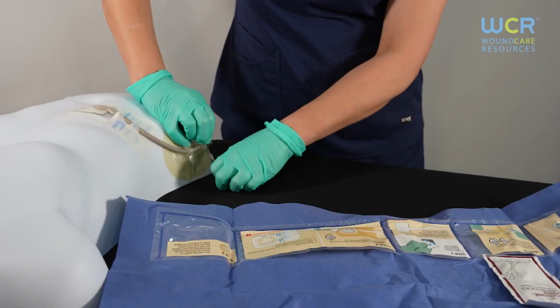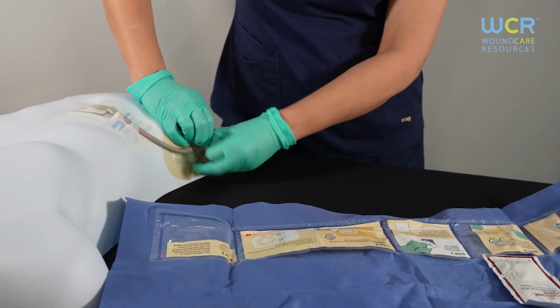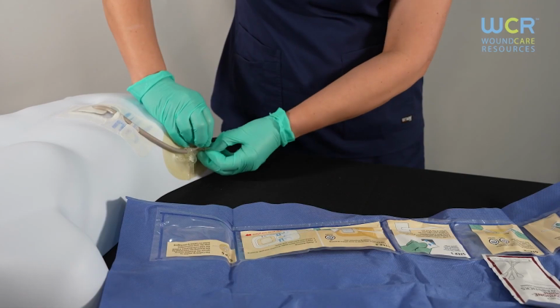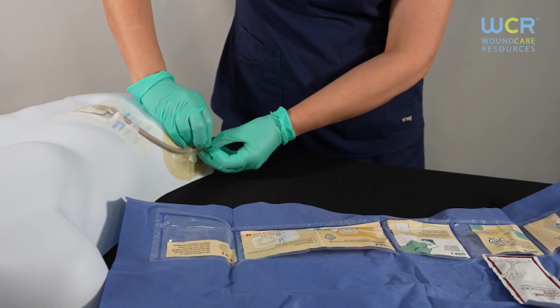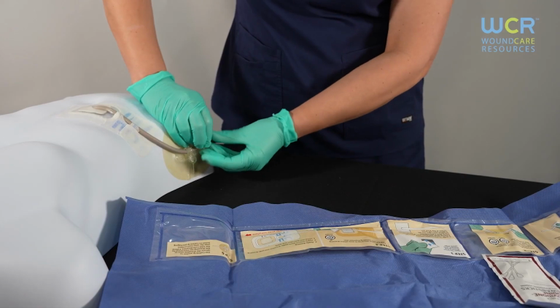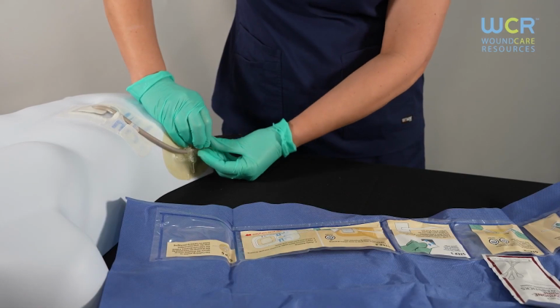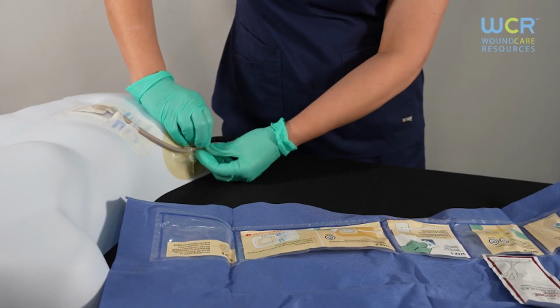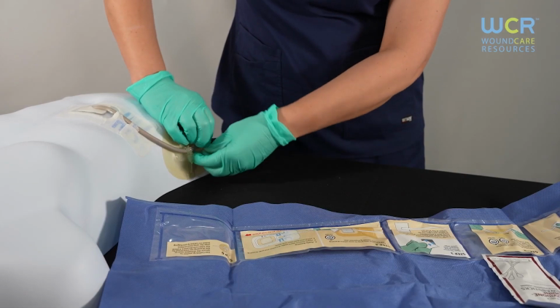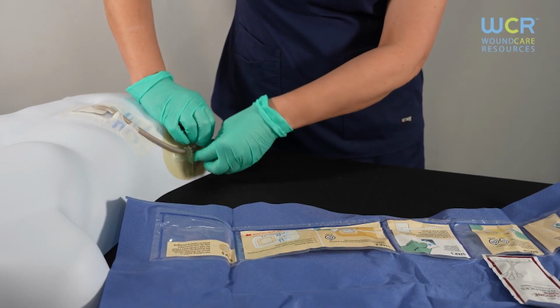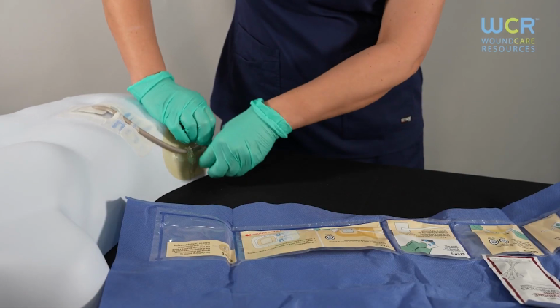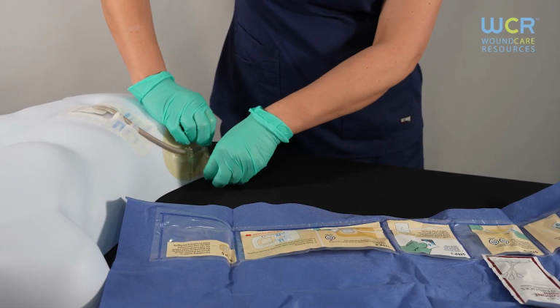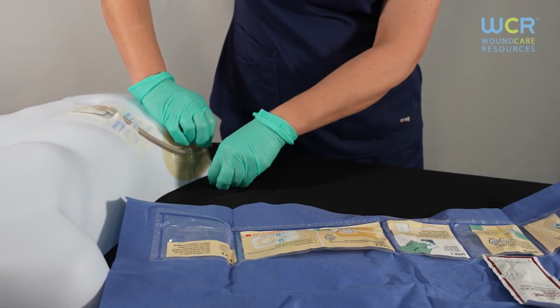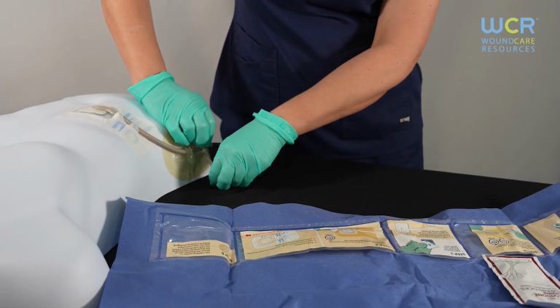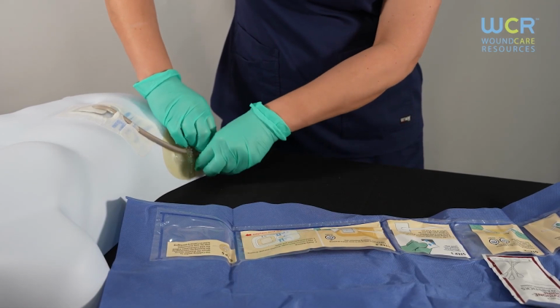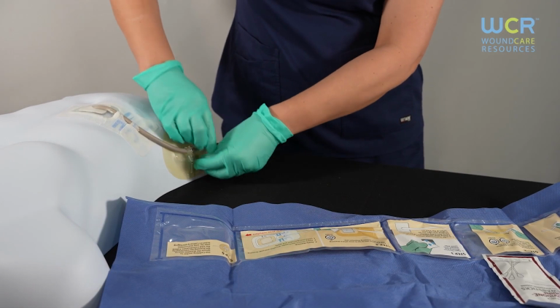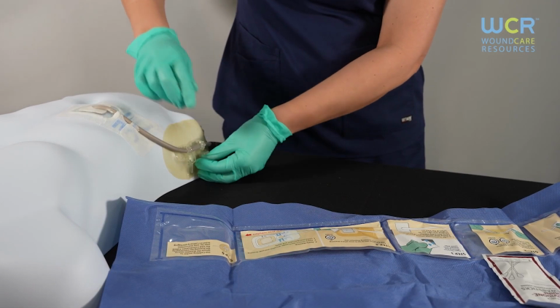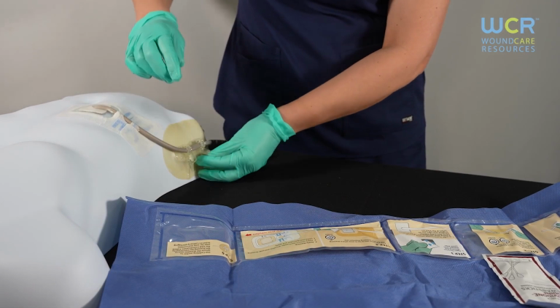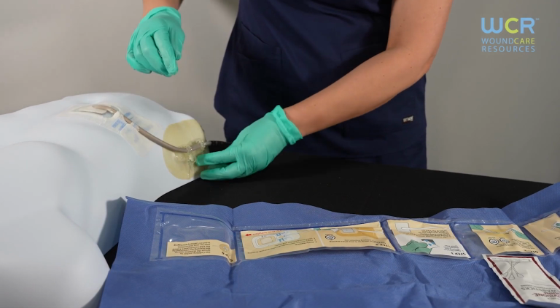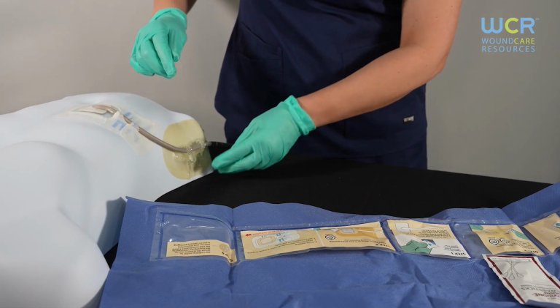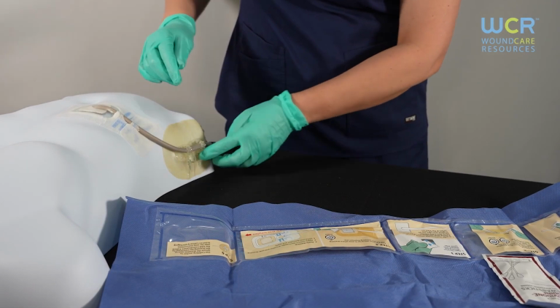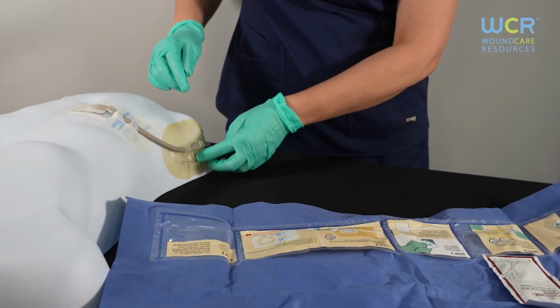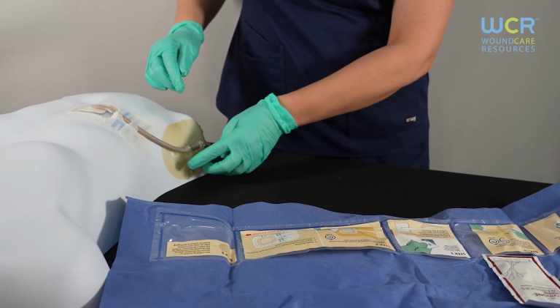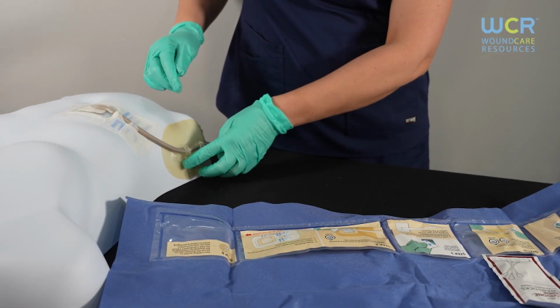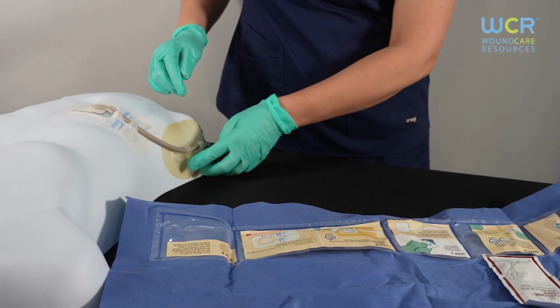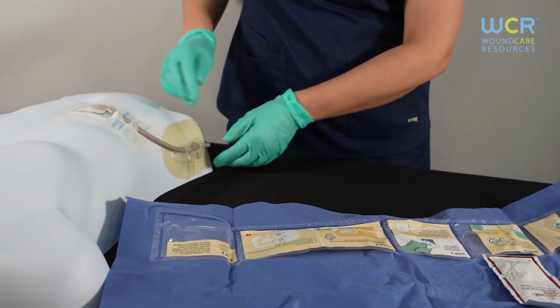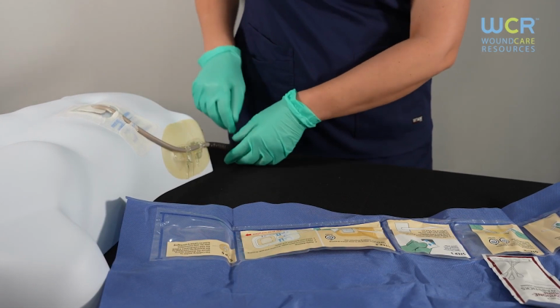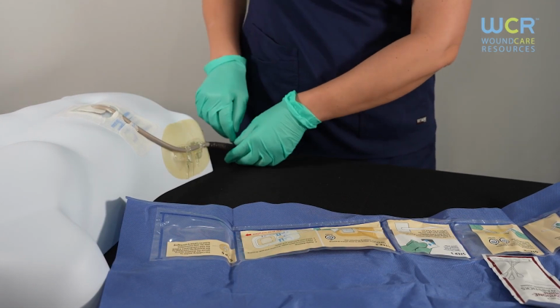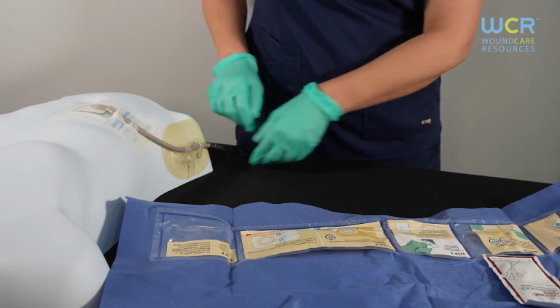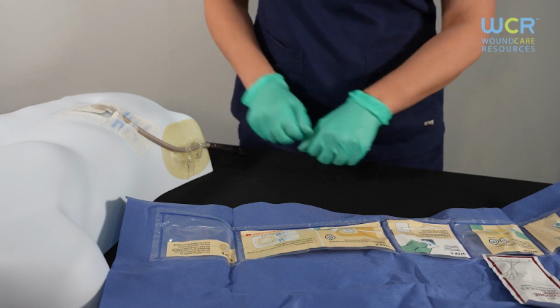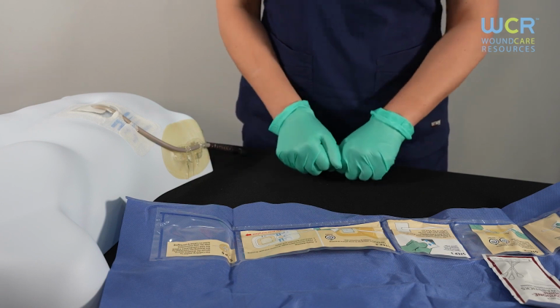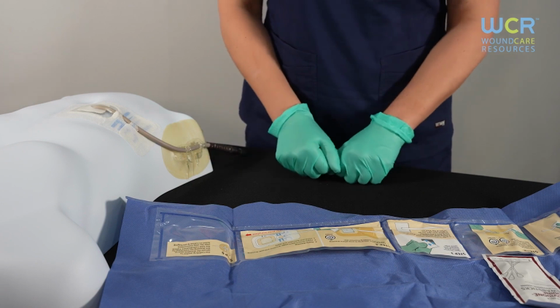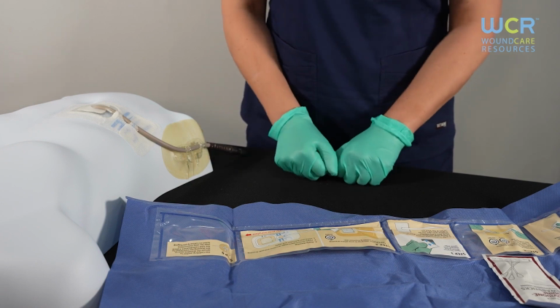If you have additional questions on EBSI 1502, please contact your healthcare provider.